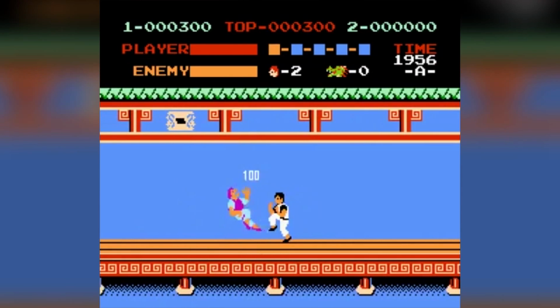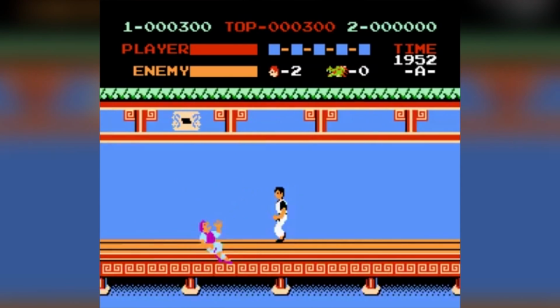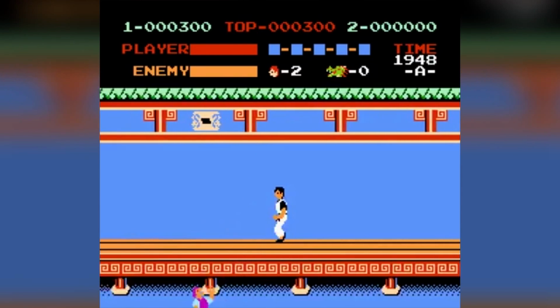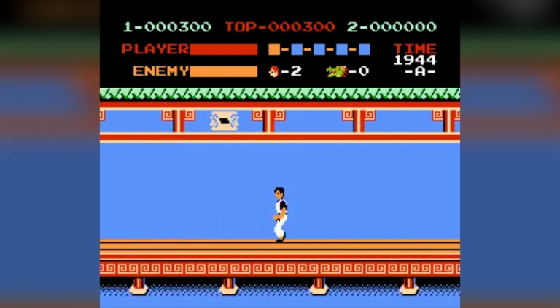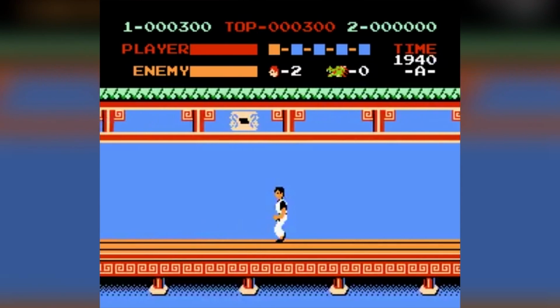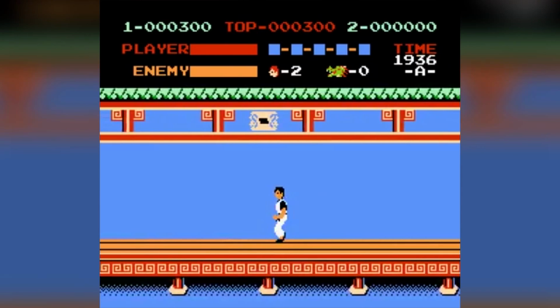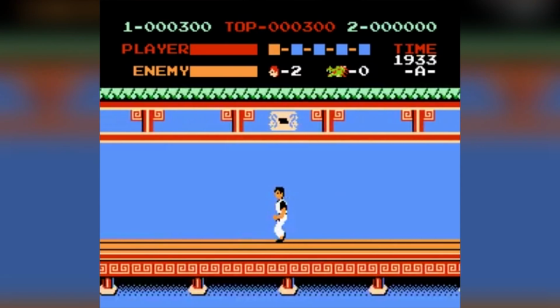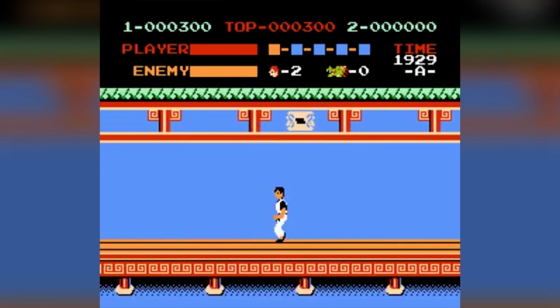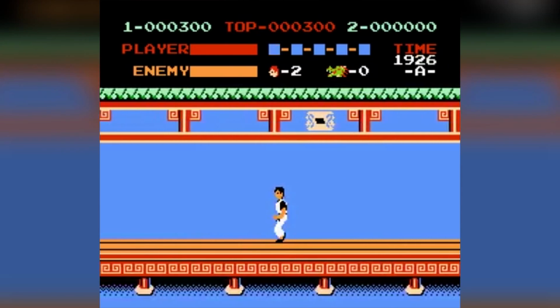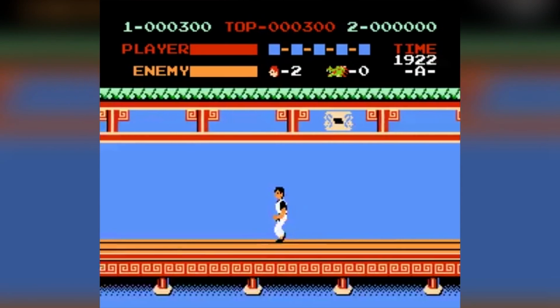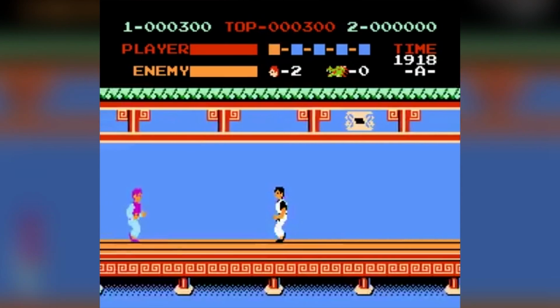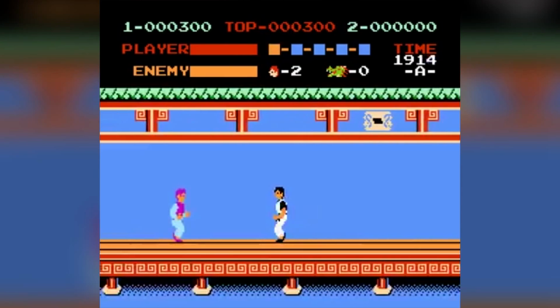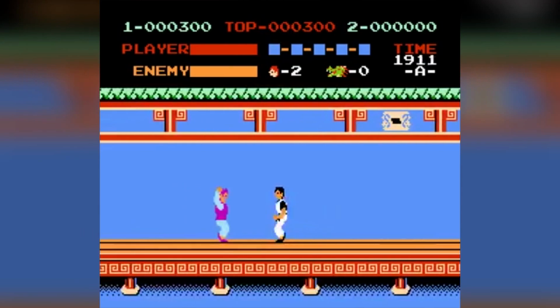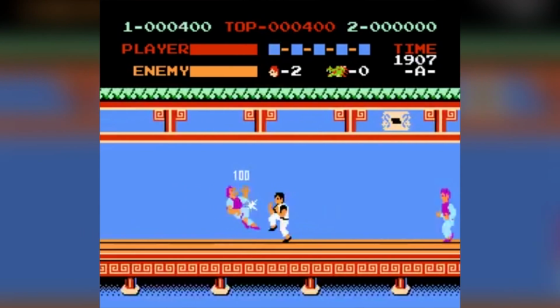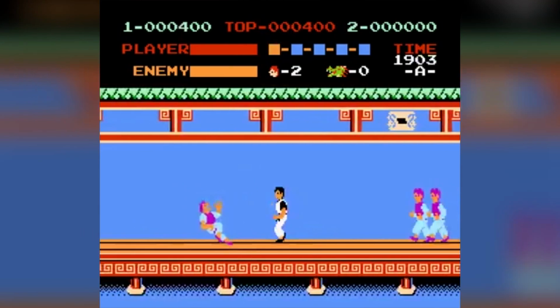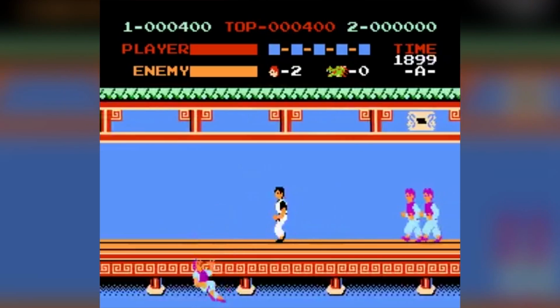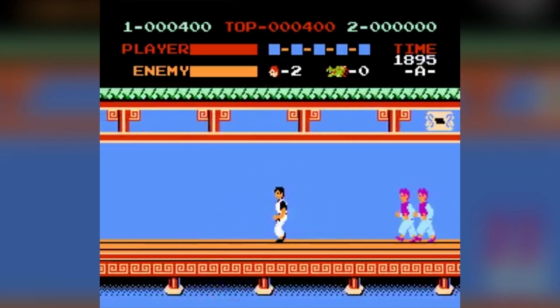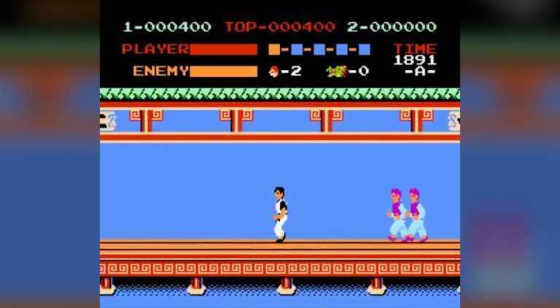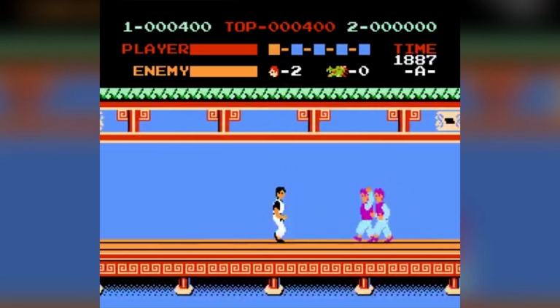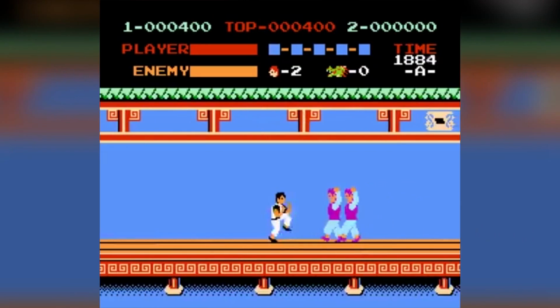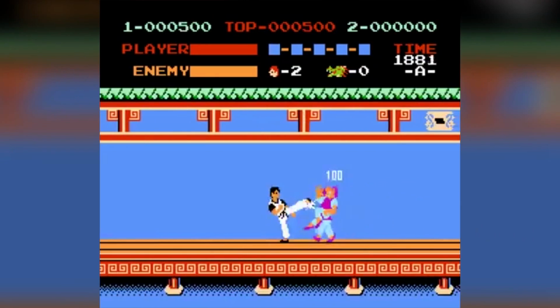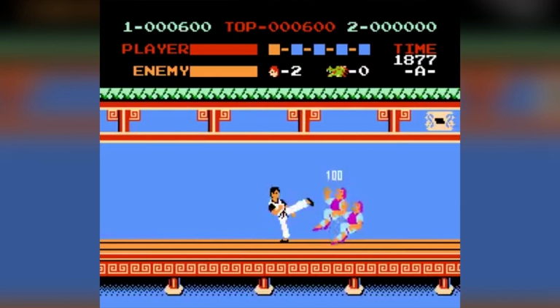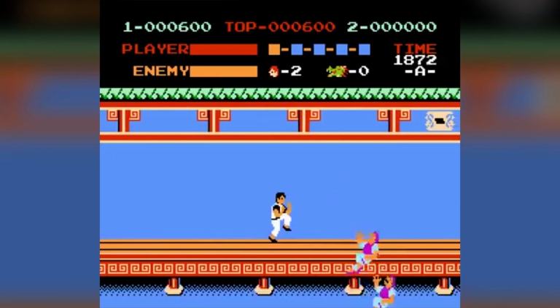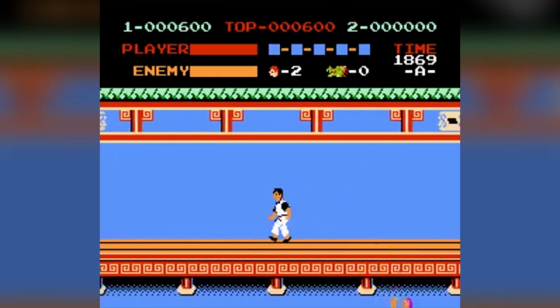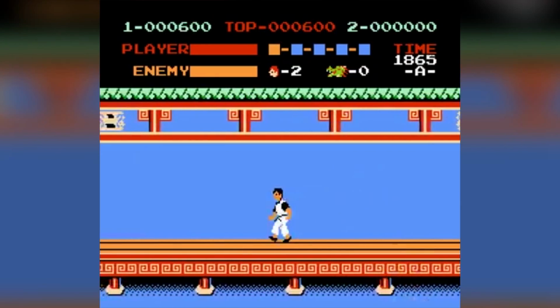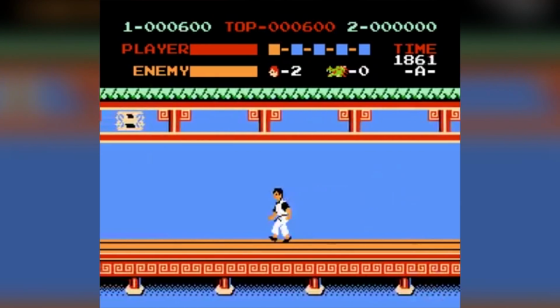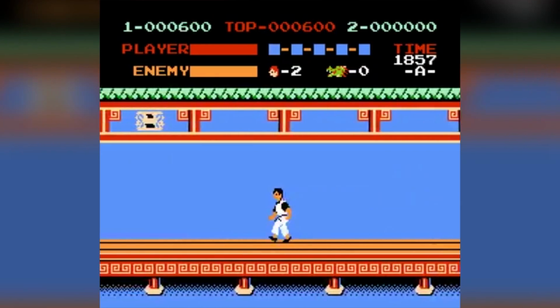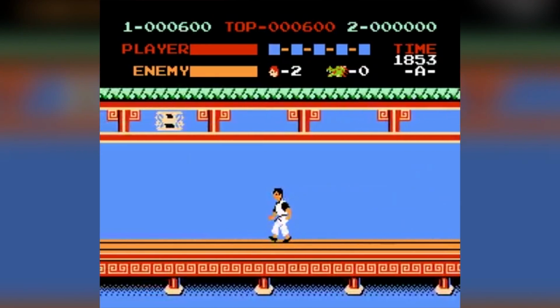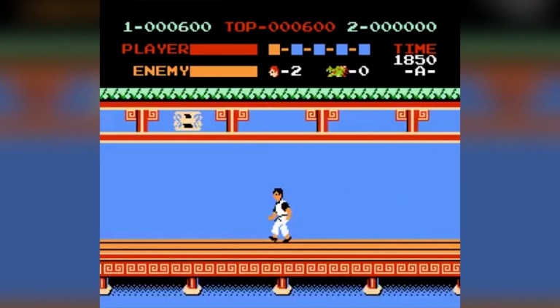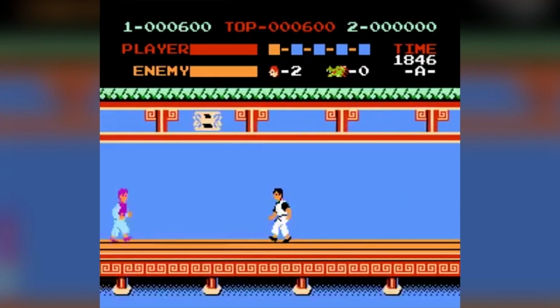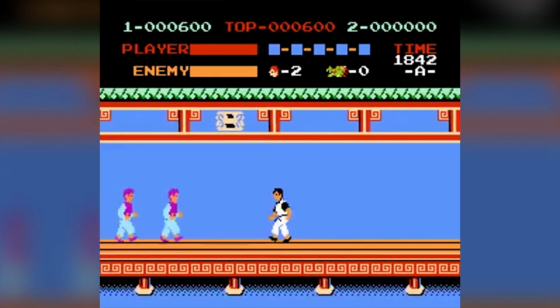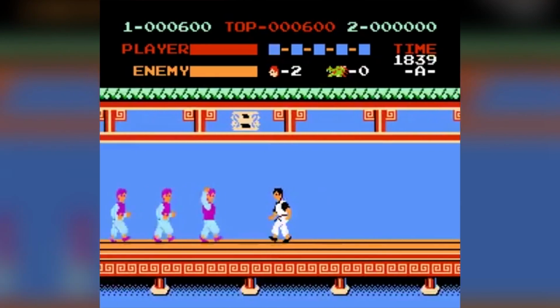Thirty years ago, games looked like this. Today, they look like this.